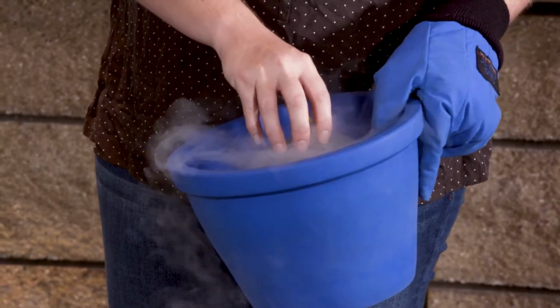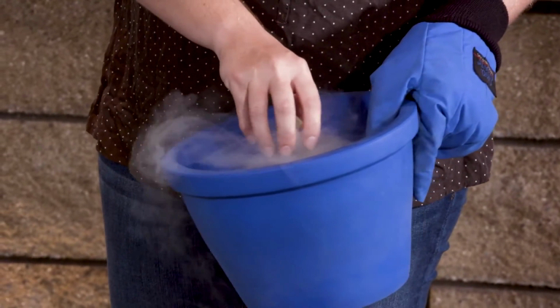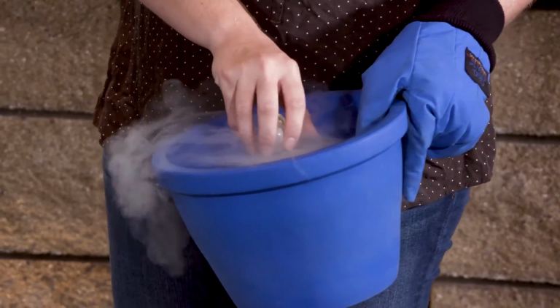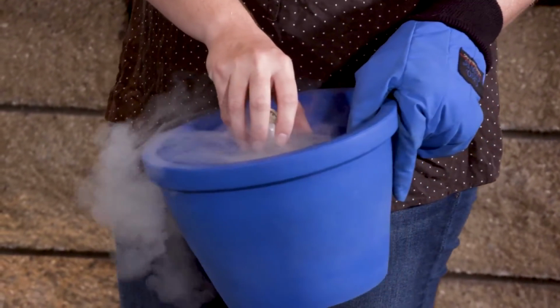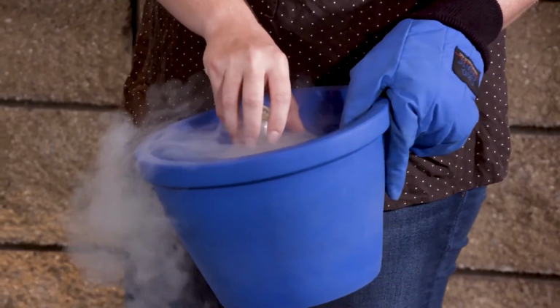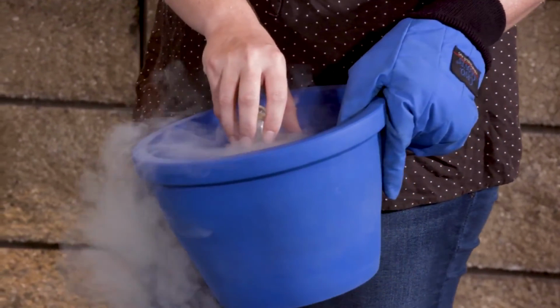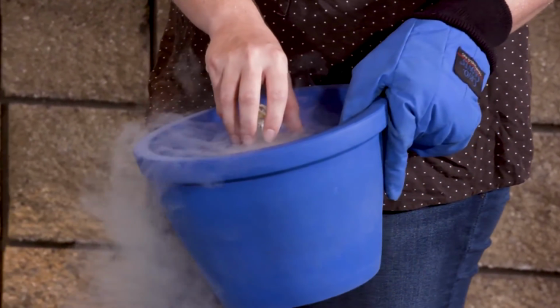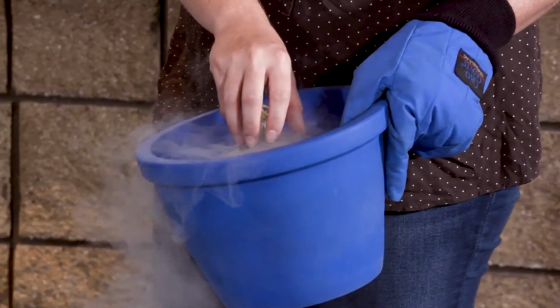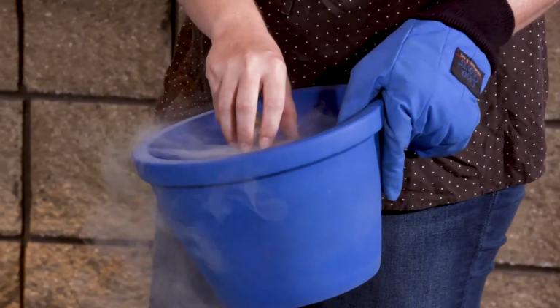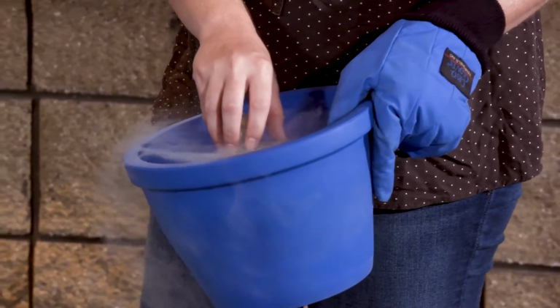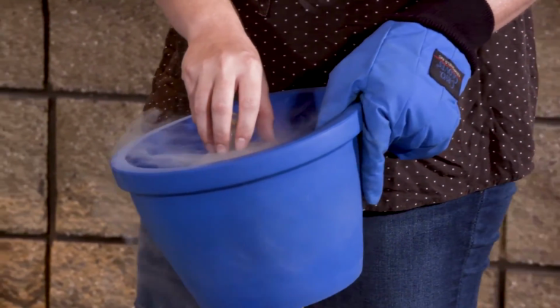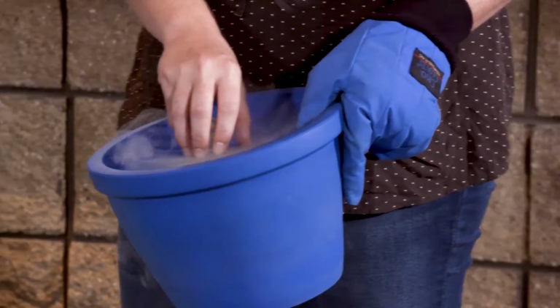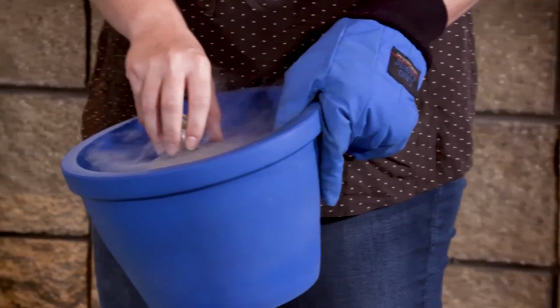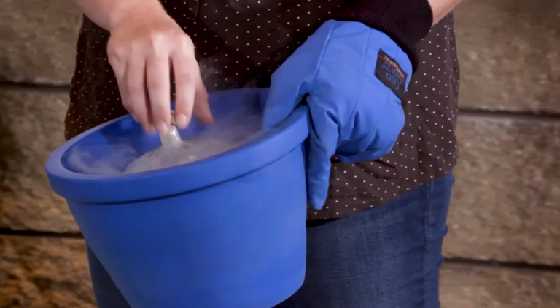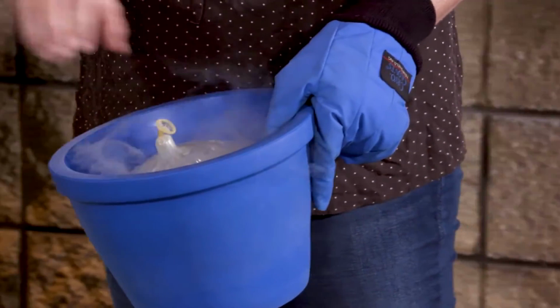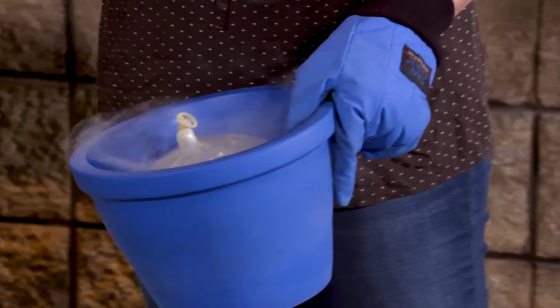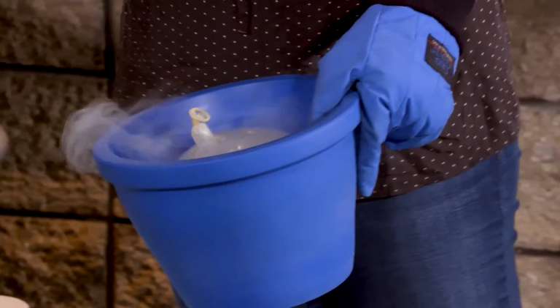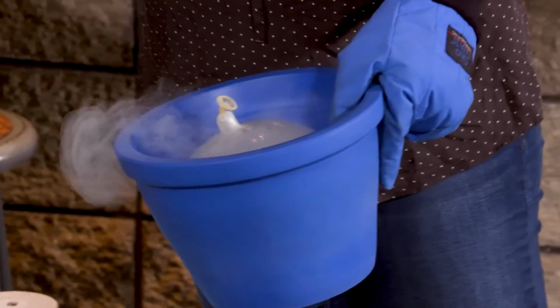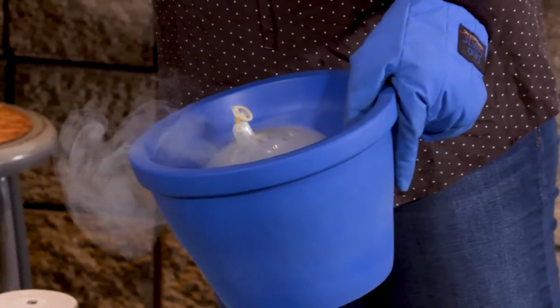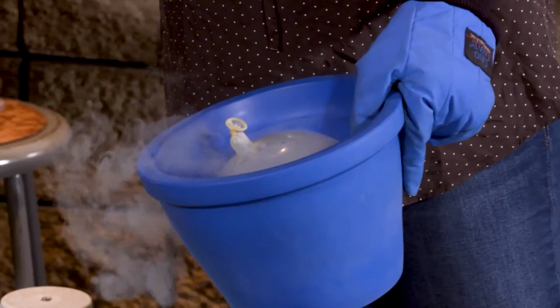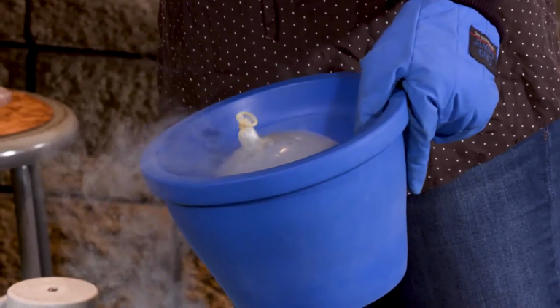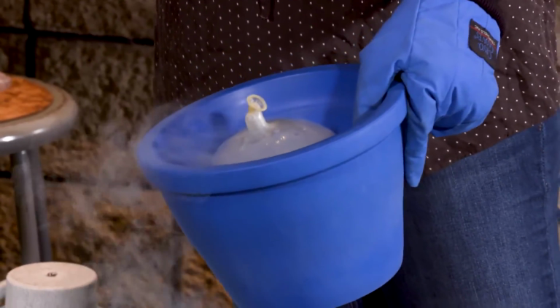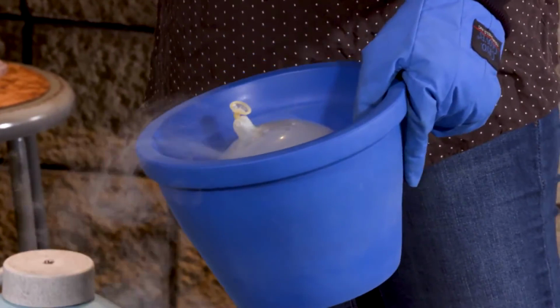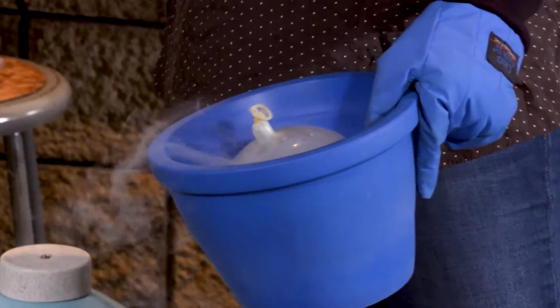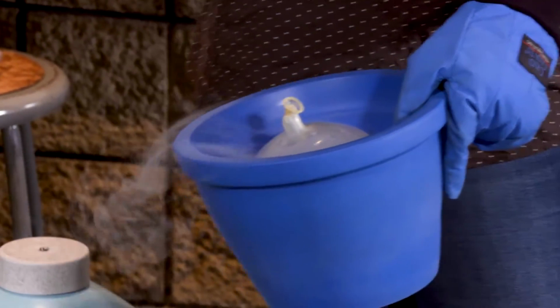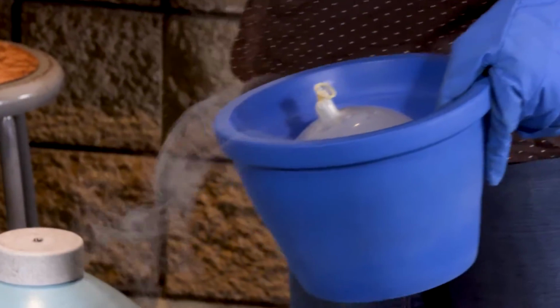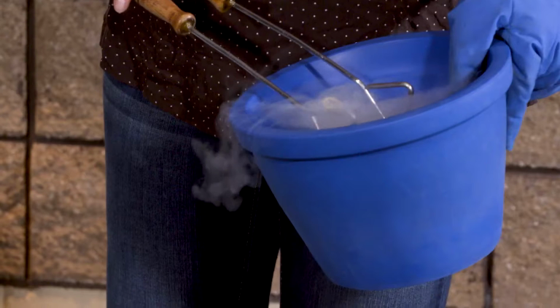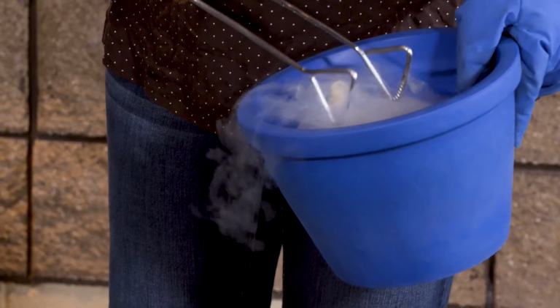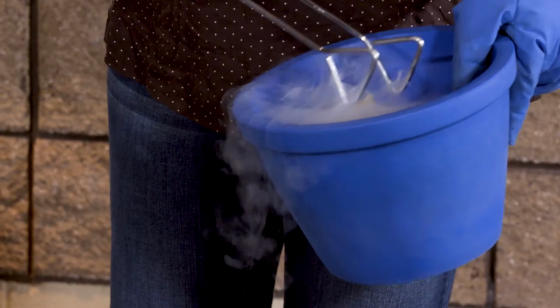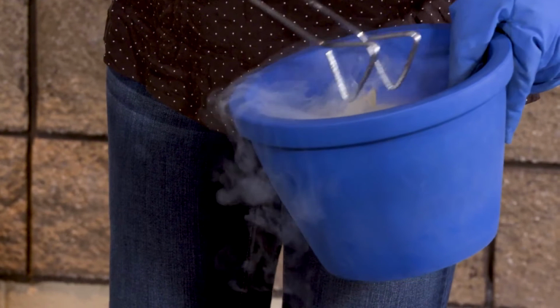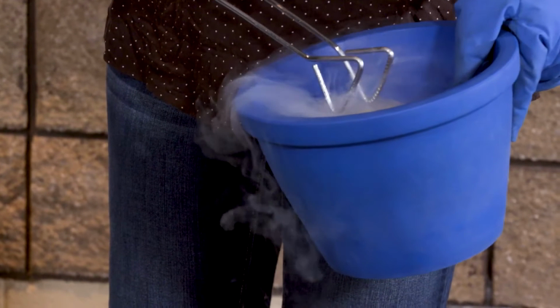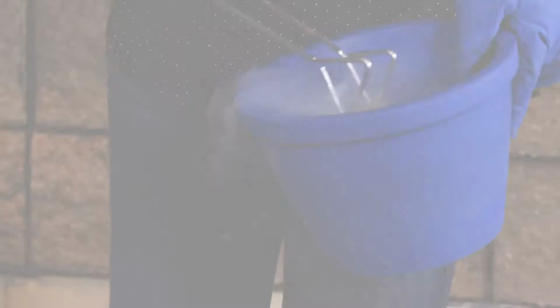And just looking in, we see this latex becoming more plastic. We hear it crinkling.